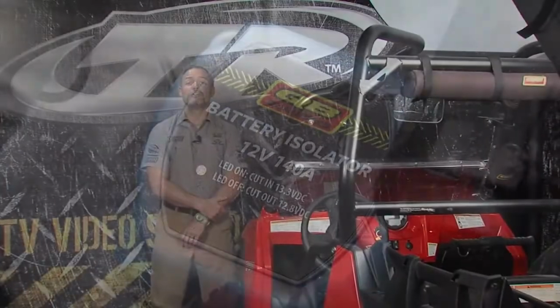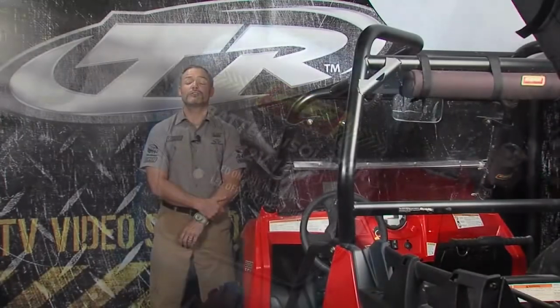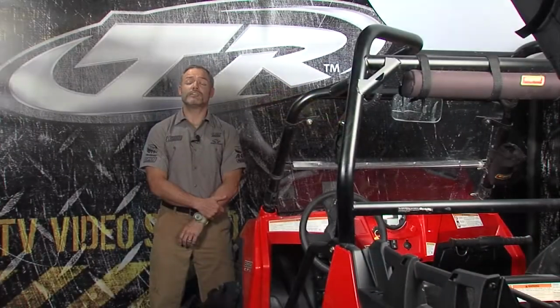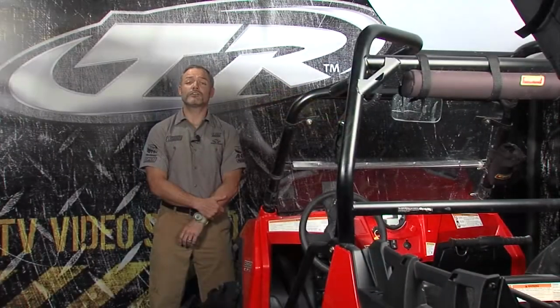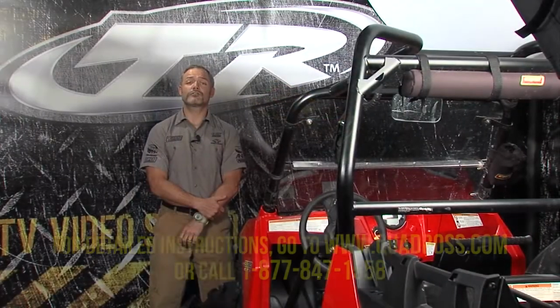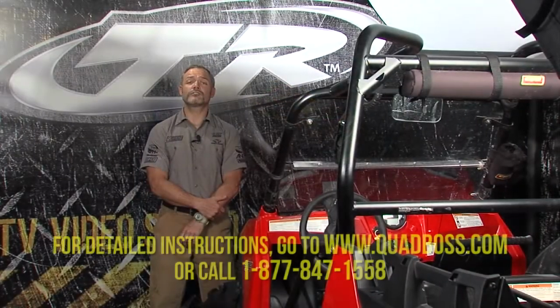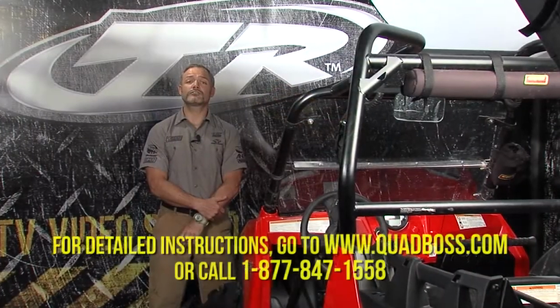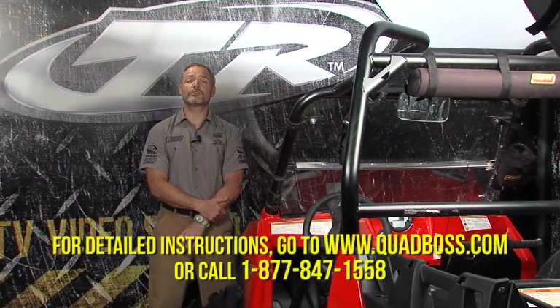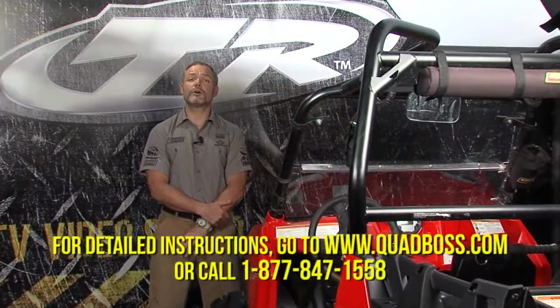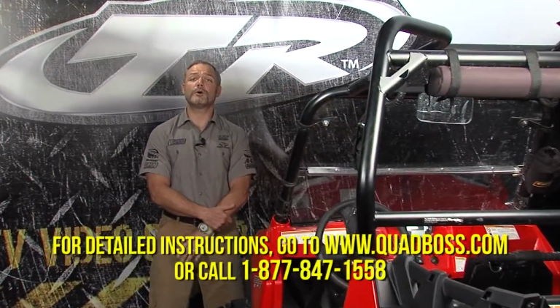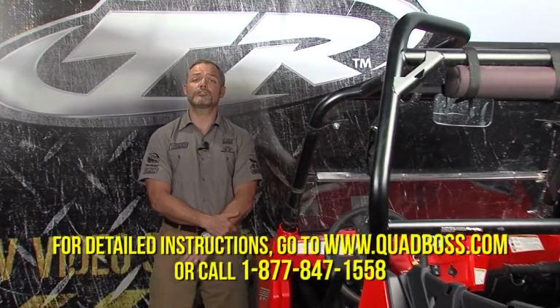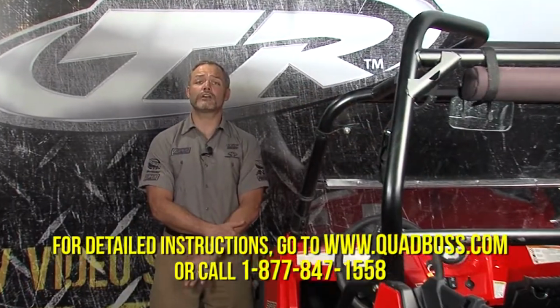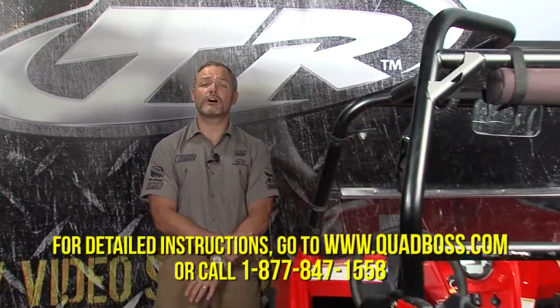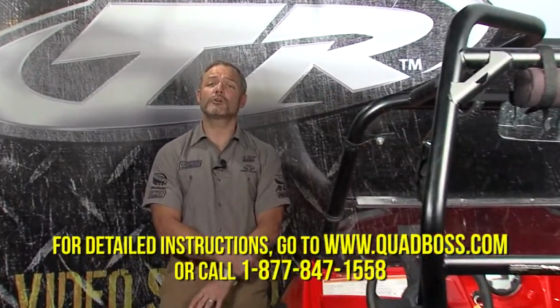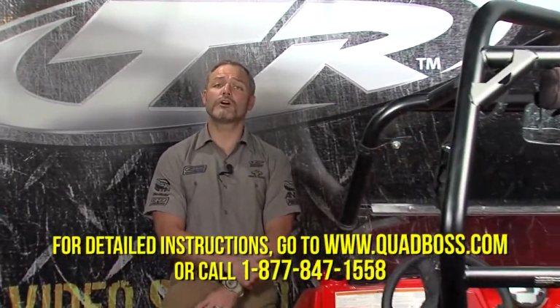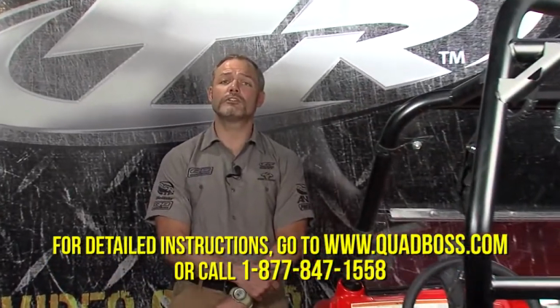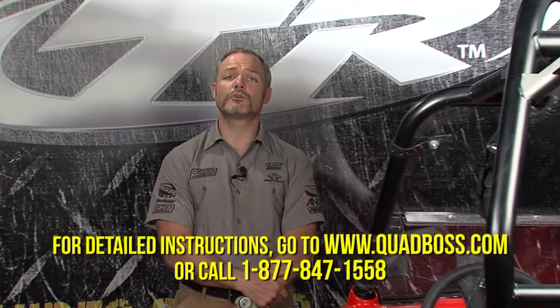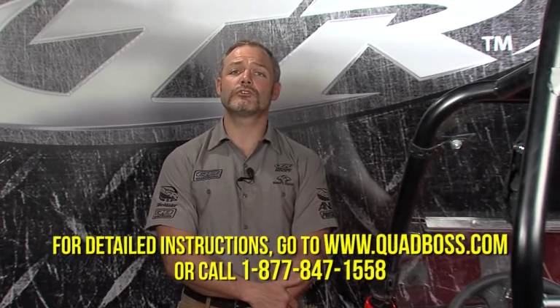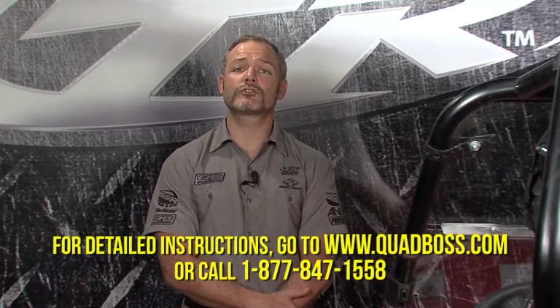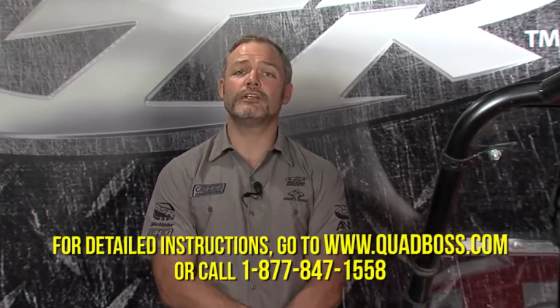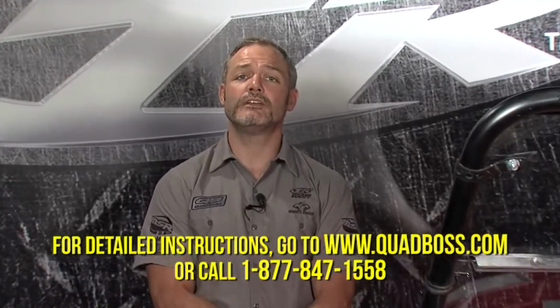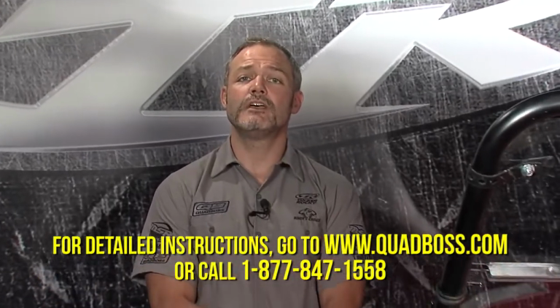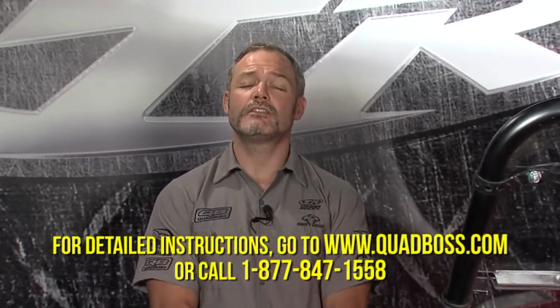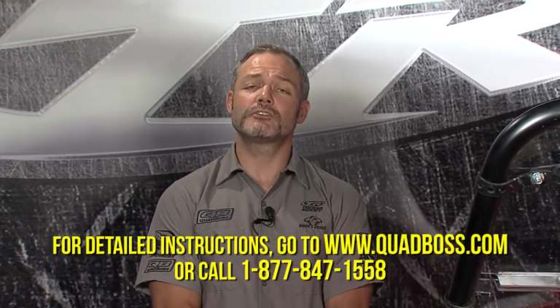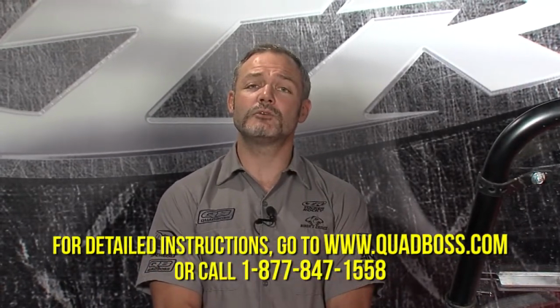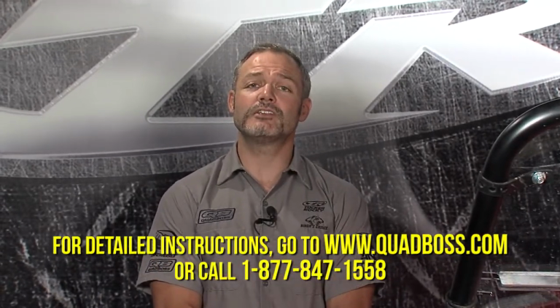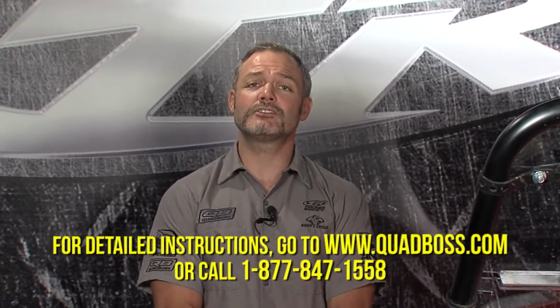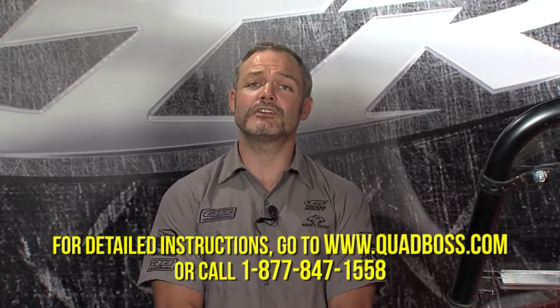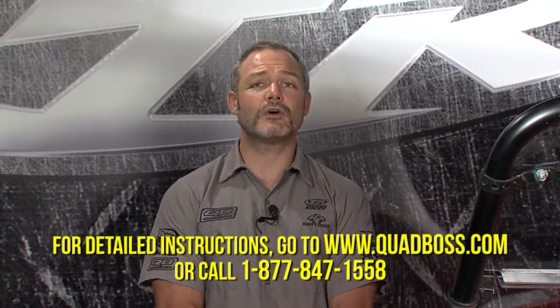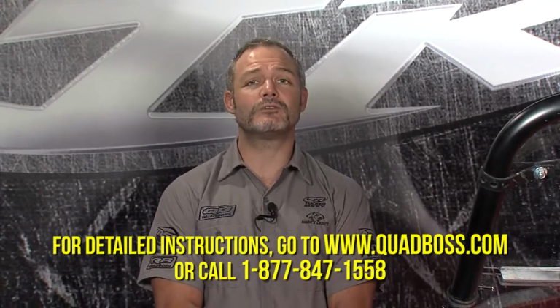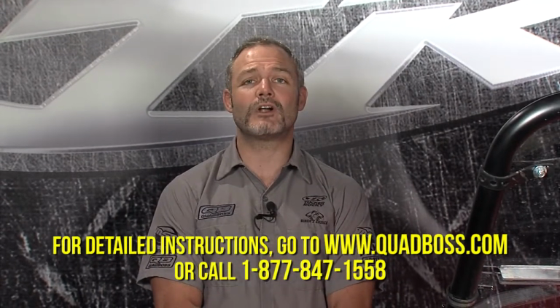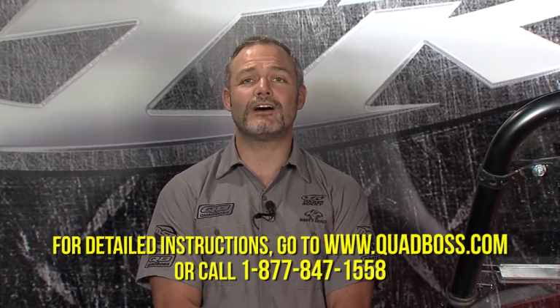For detailed instructions go to quadboss.com or call the number on the screen. Thanks for your business and go out and ride.